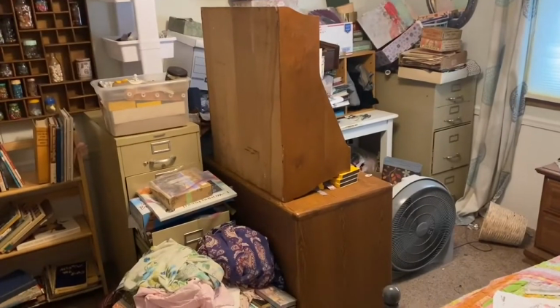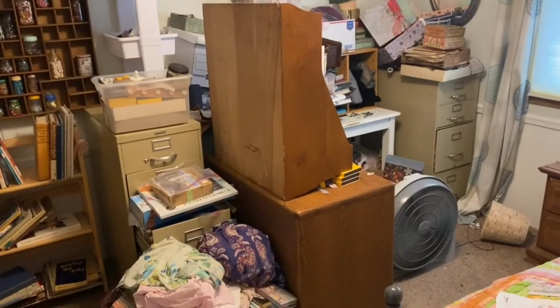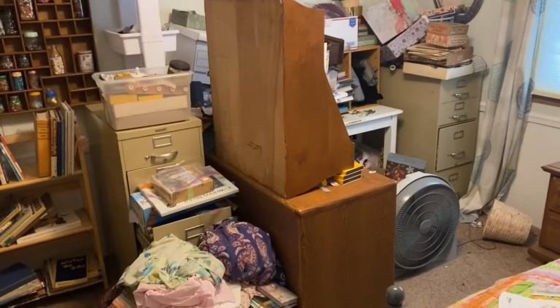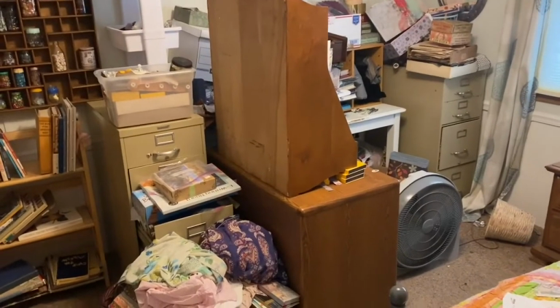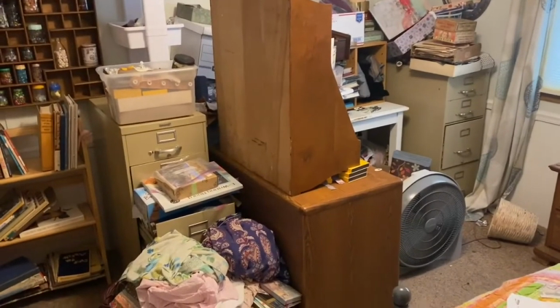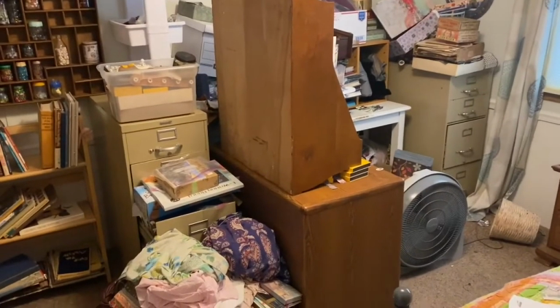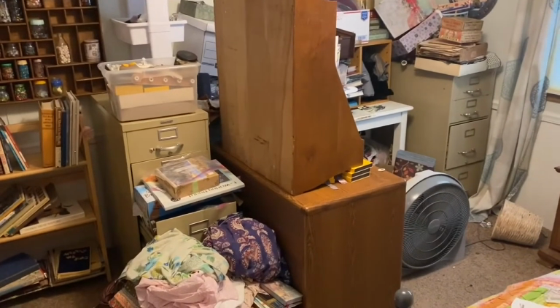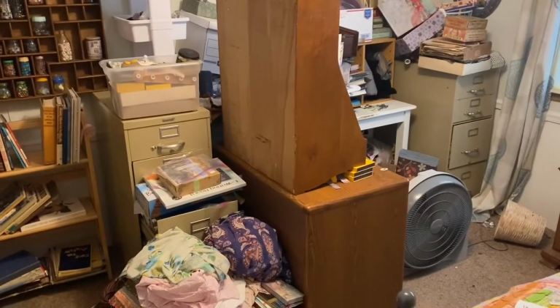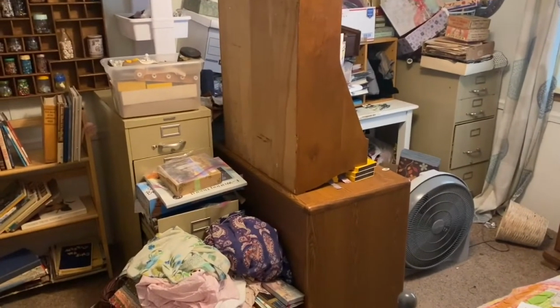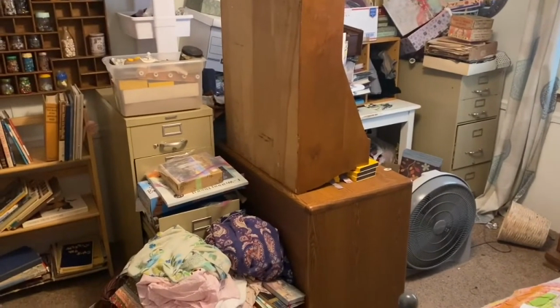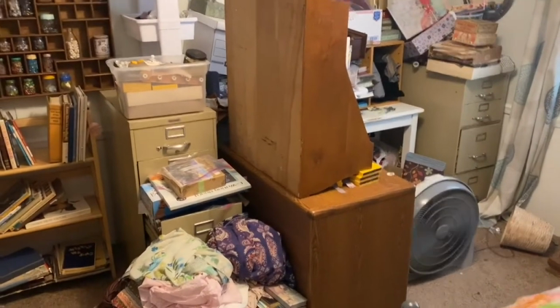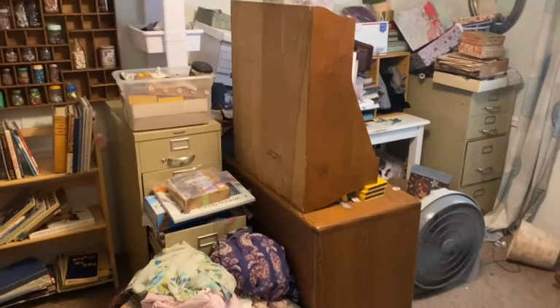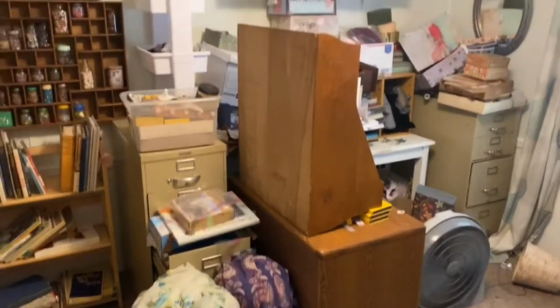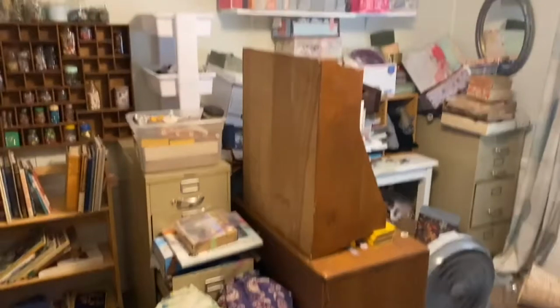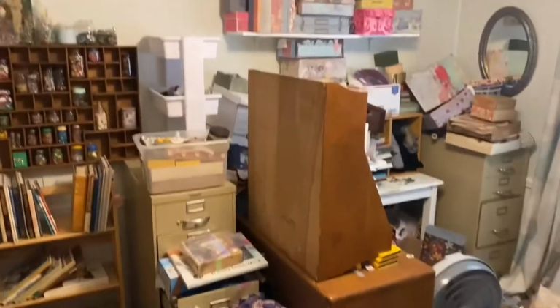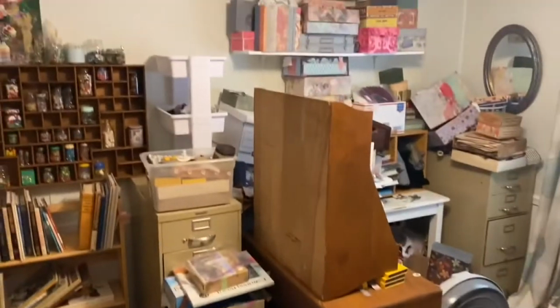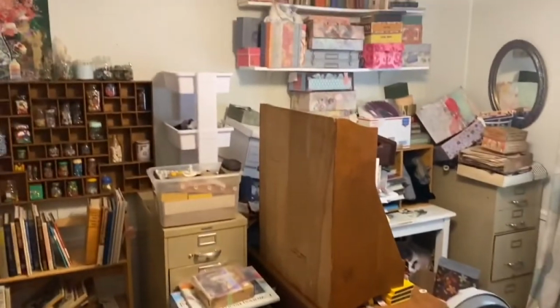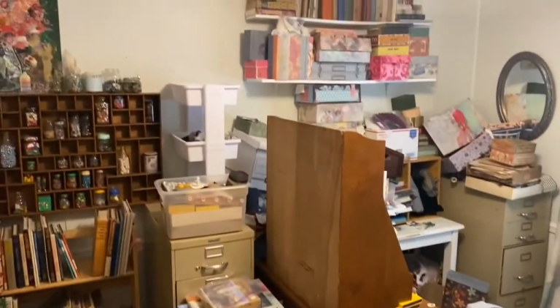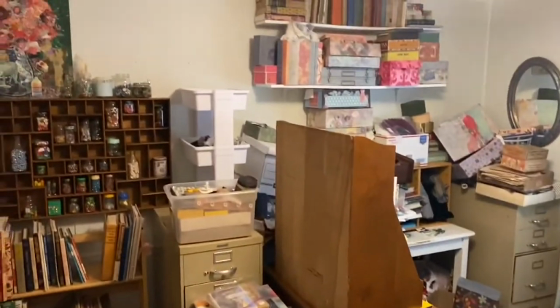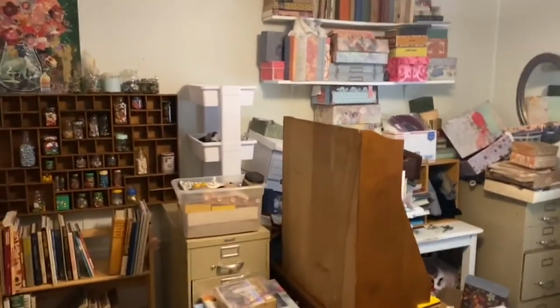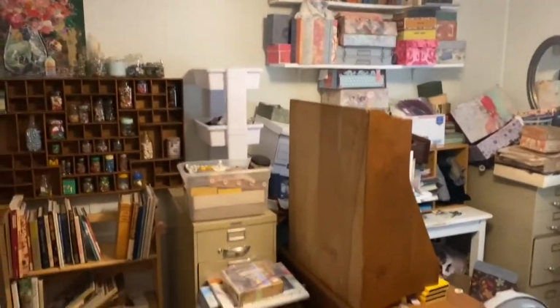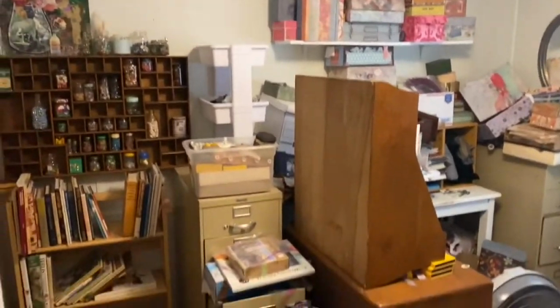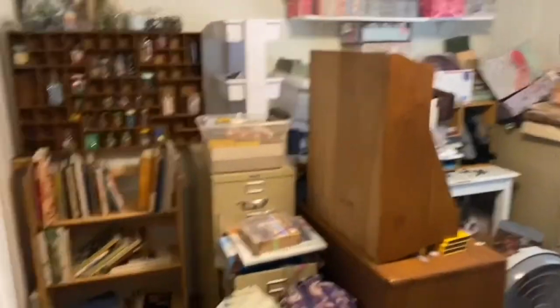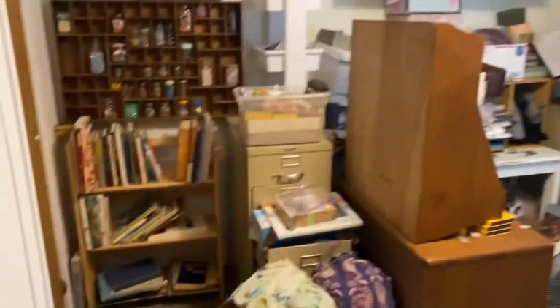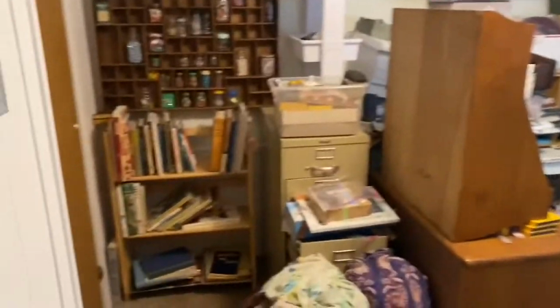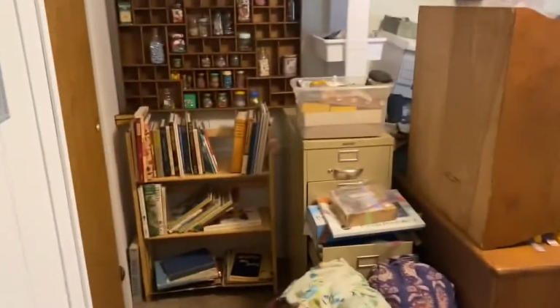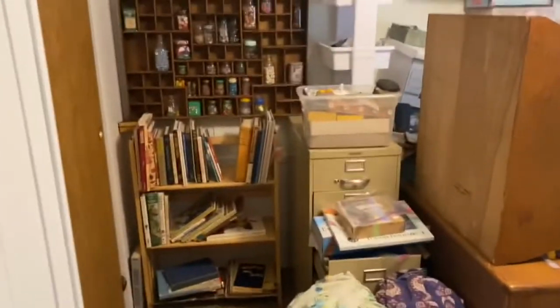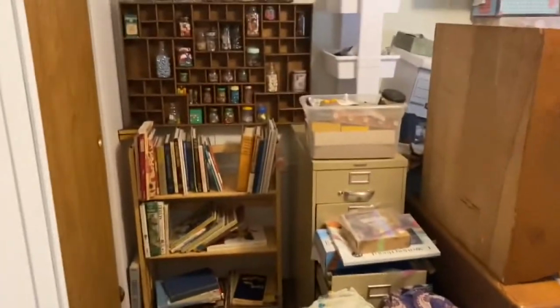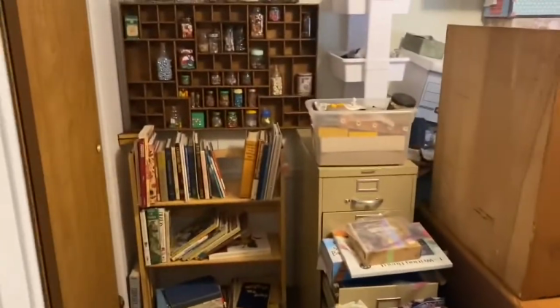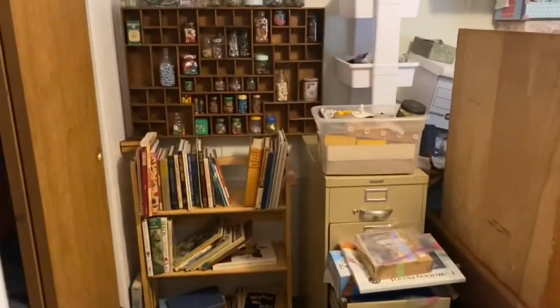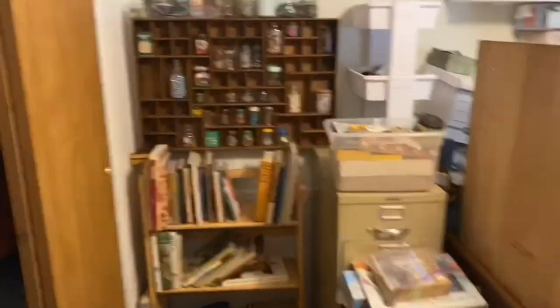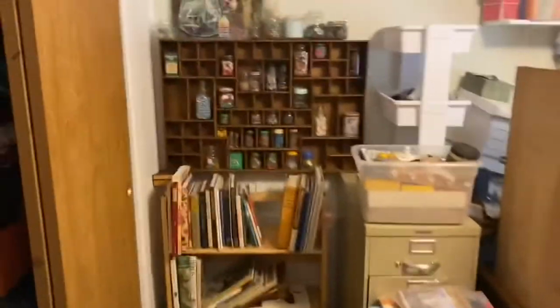This is my guest room, and it has a little bit of craft supplies in it too — don't tell anyone.